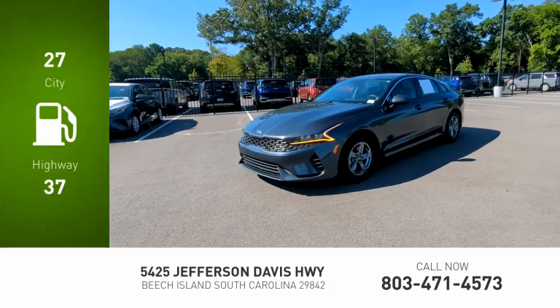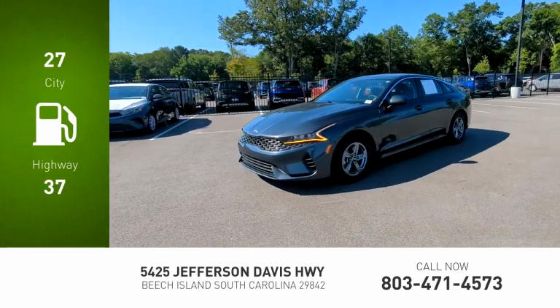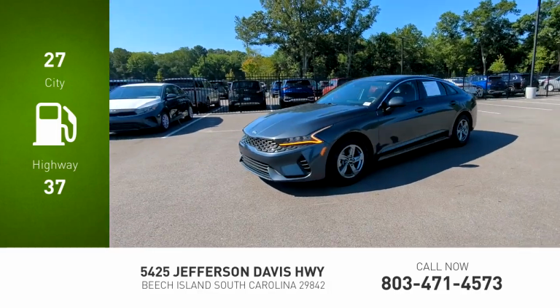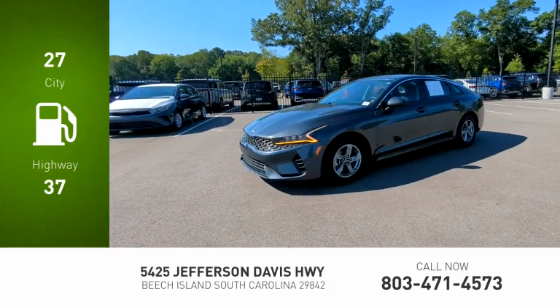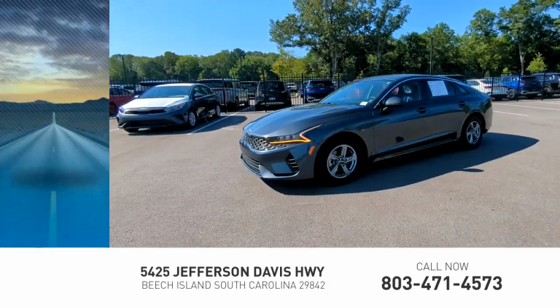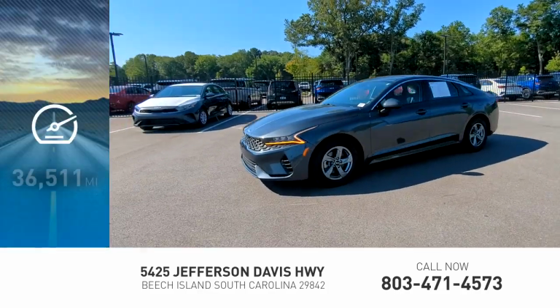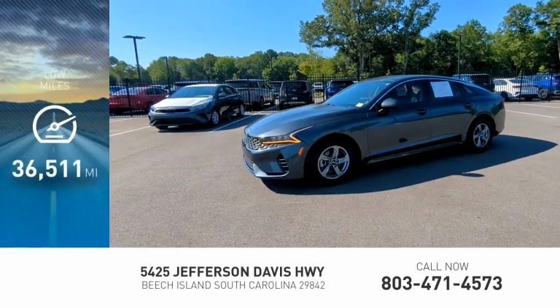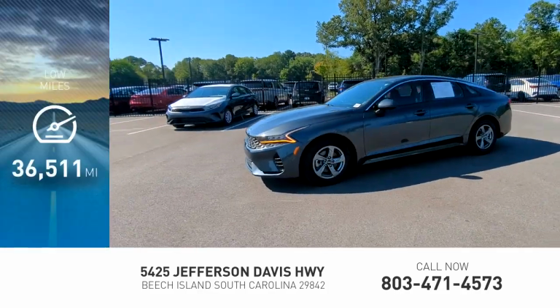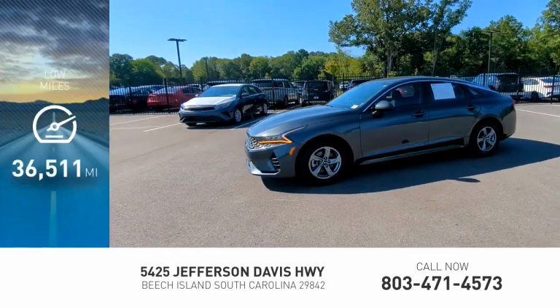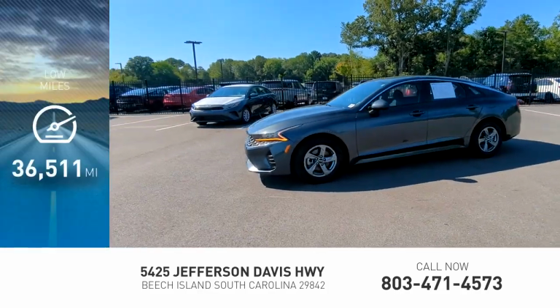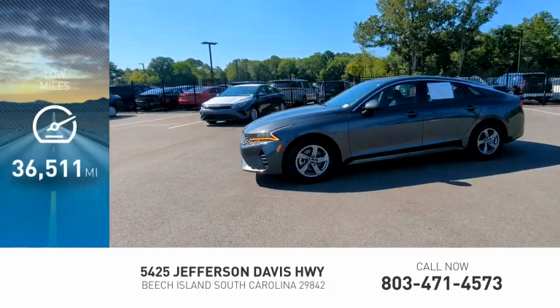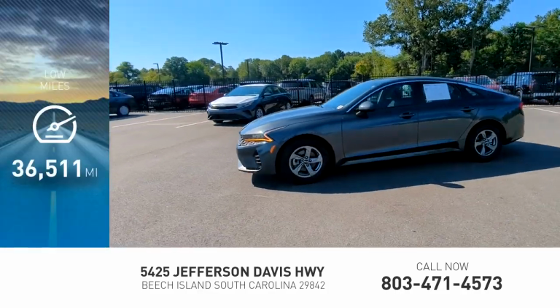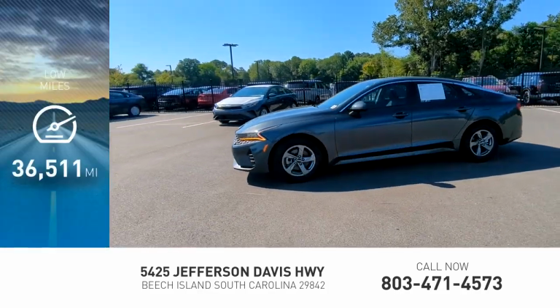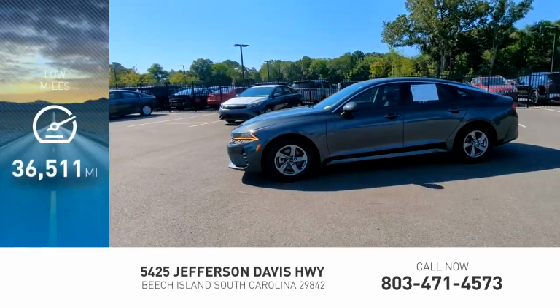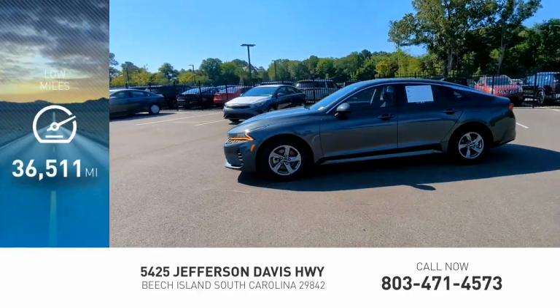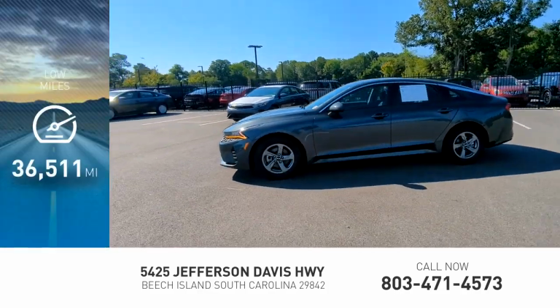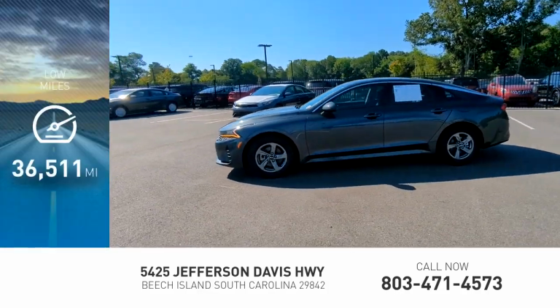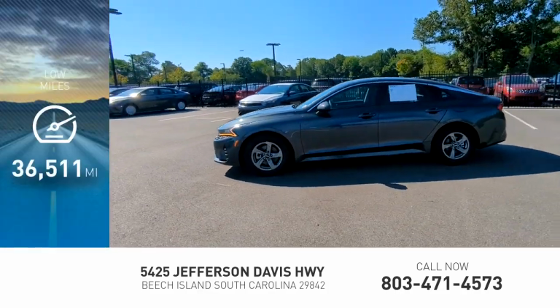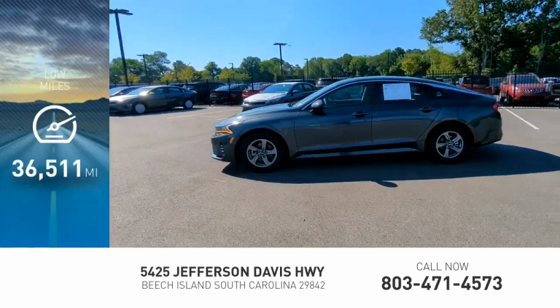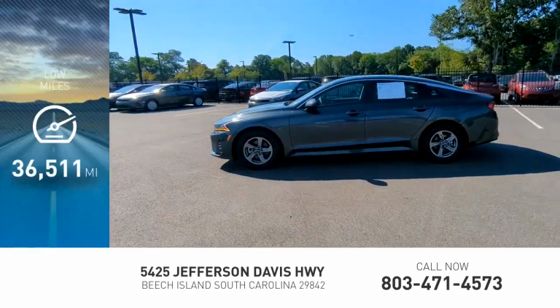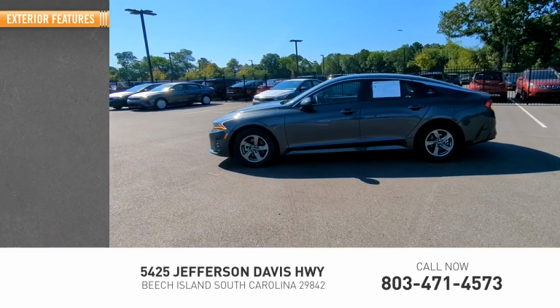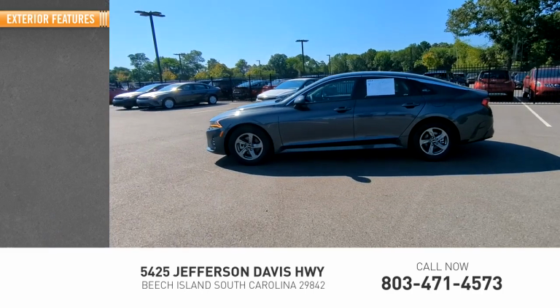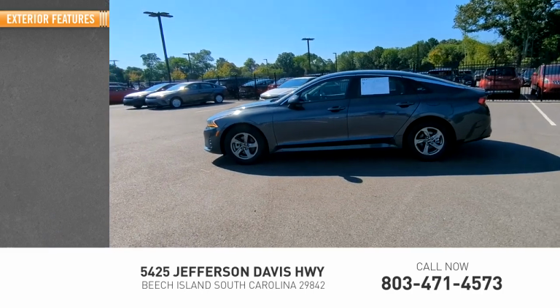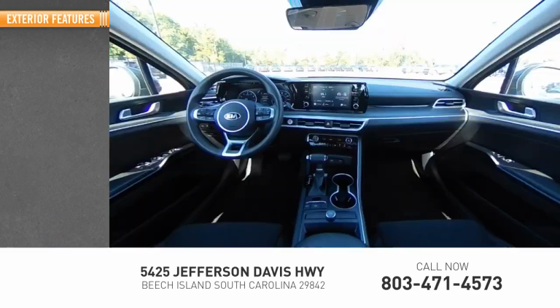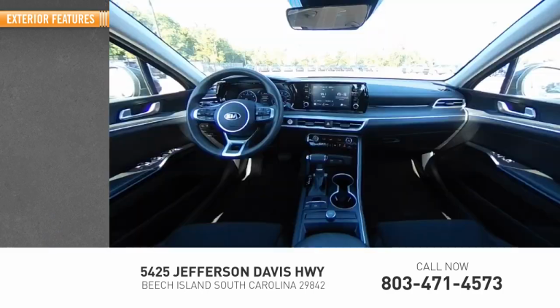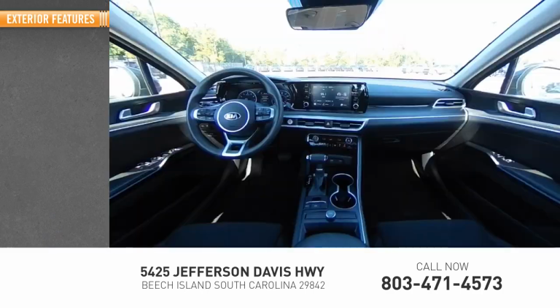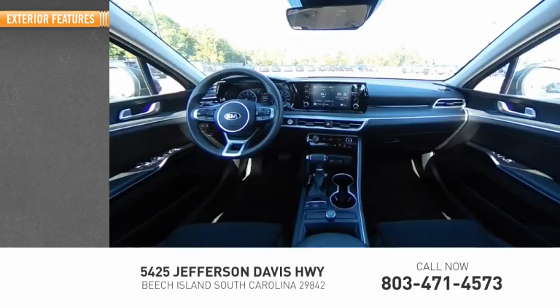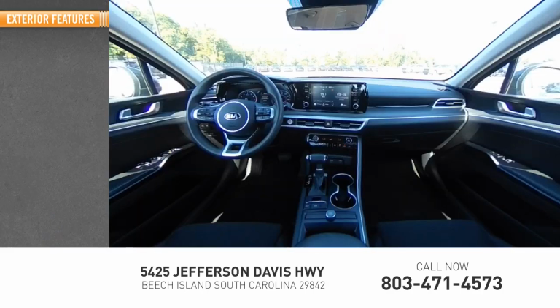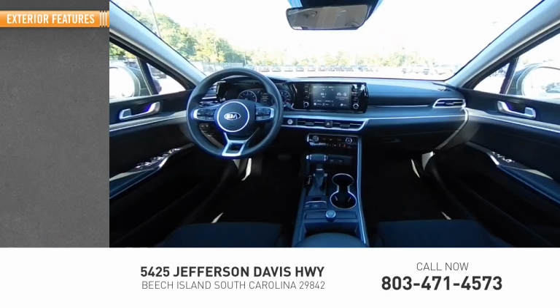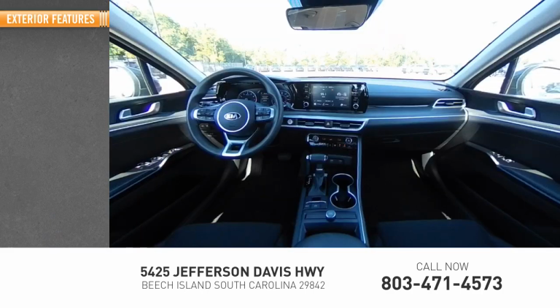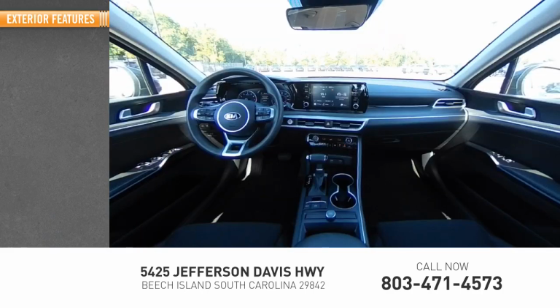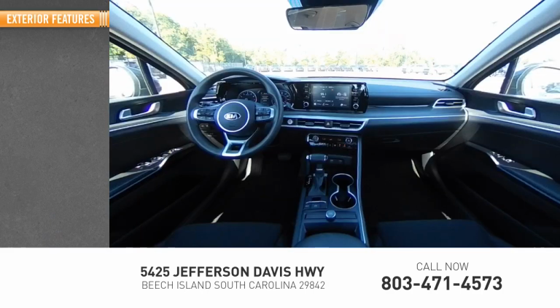Great fuel efficiency saves you money by requiring fewer trips to the gas station. This vehicle has less than 40,000 miles. Here are some of this vehicle's great options.